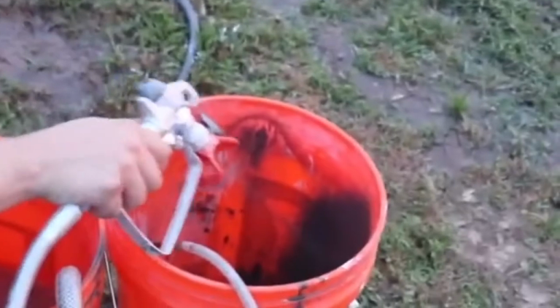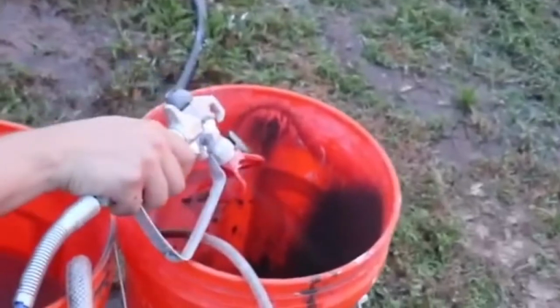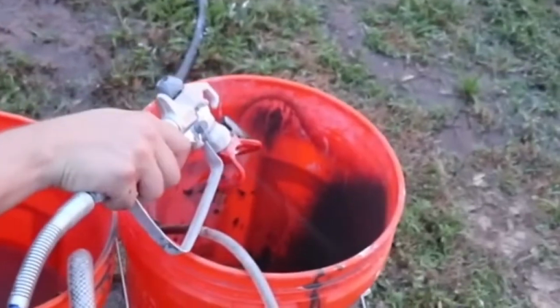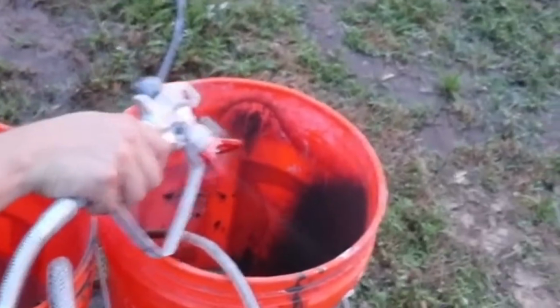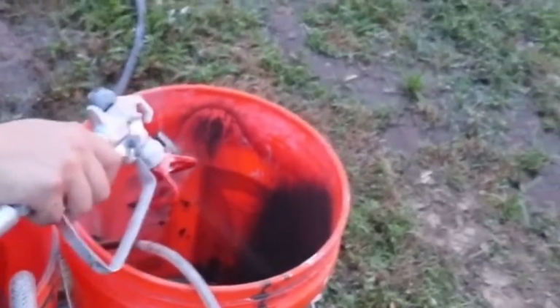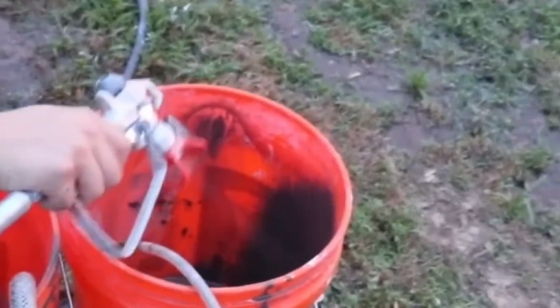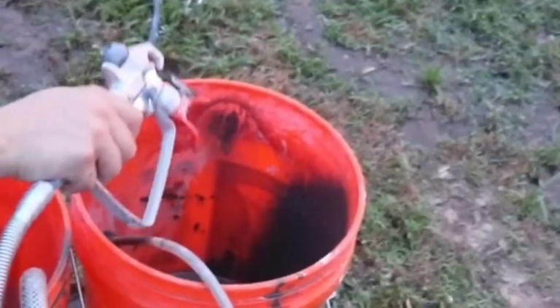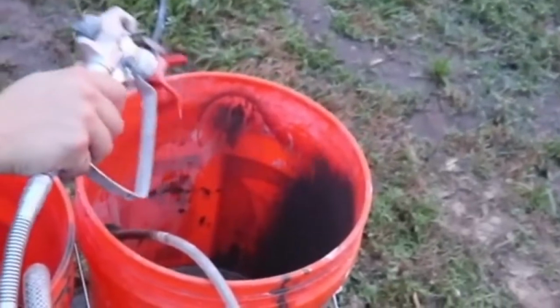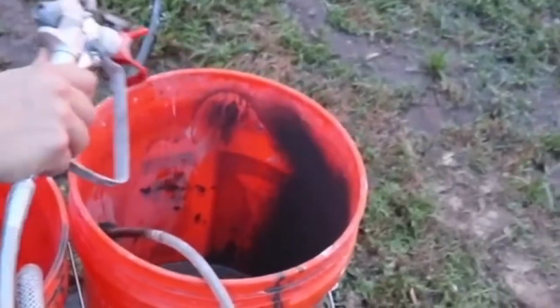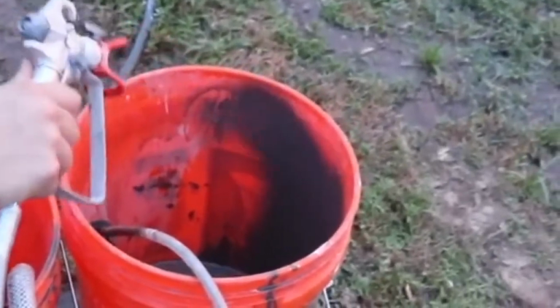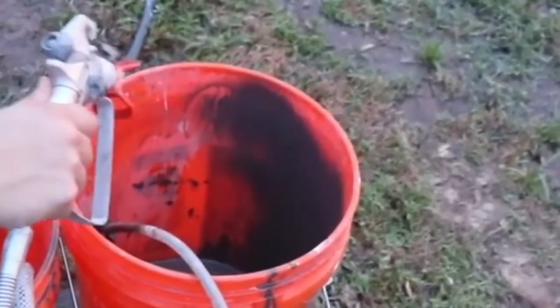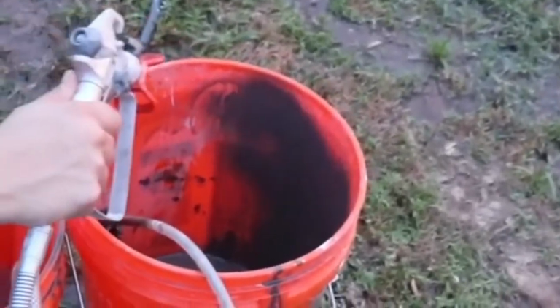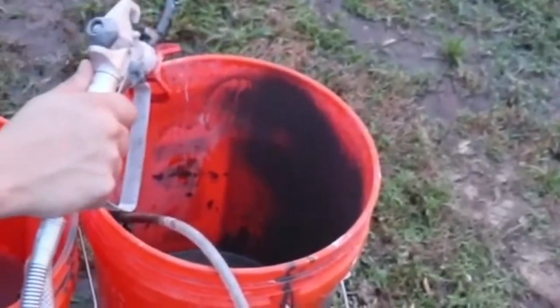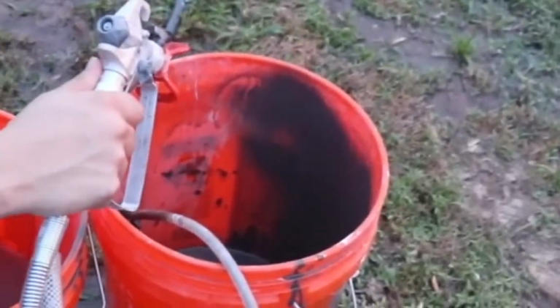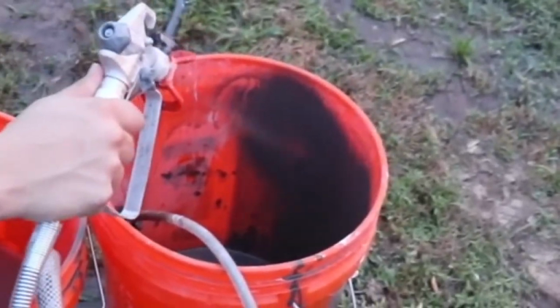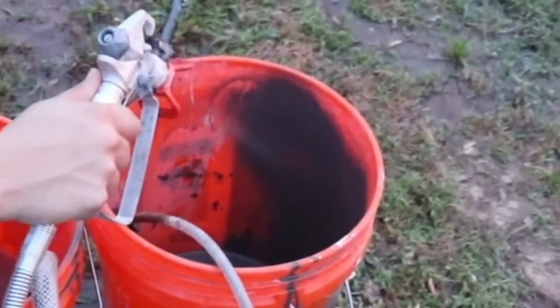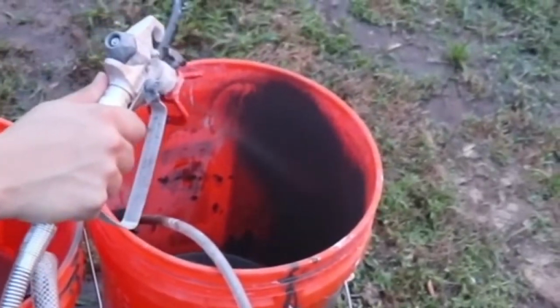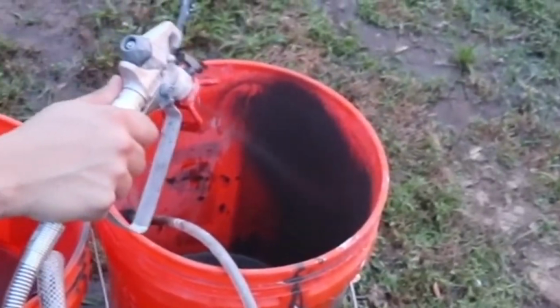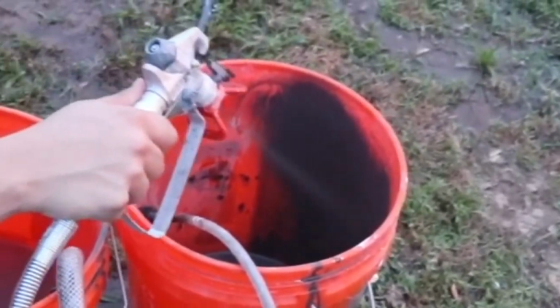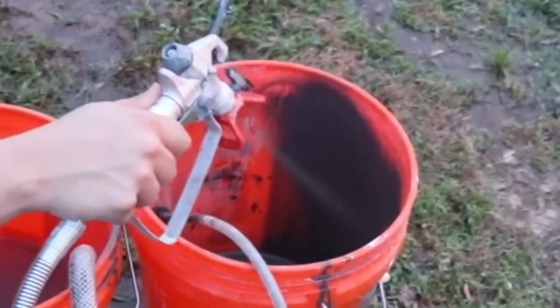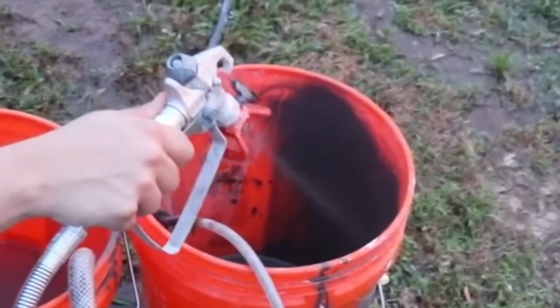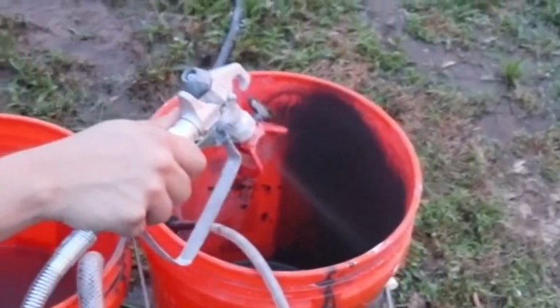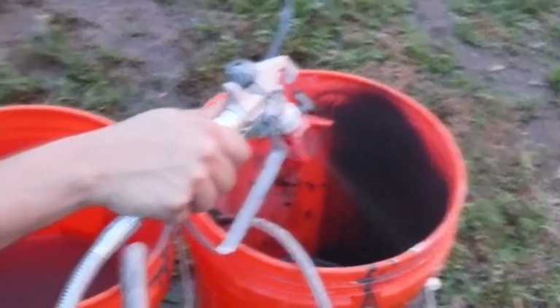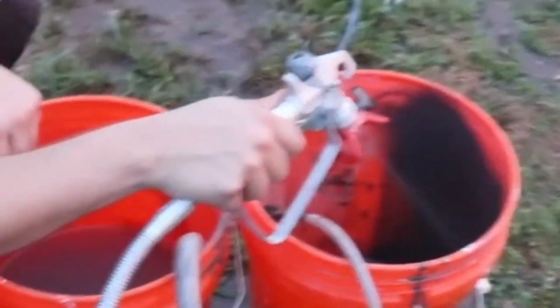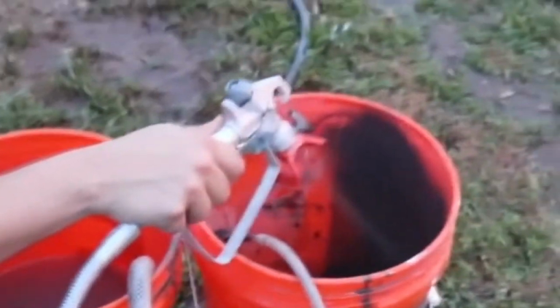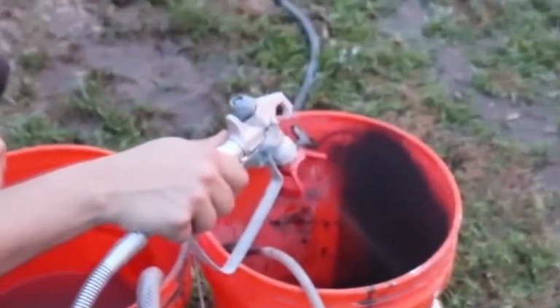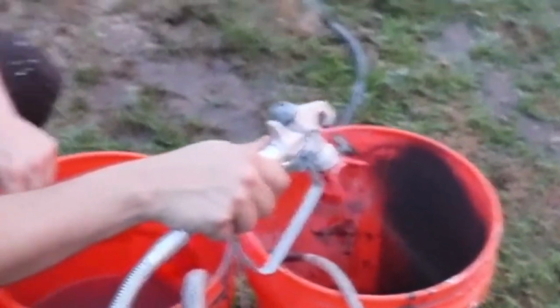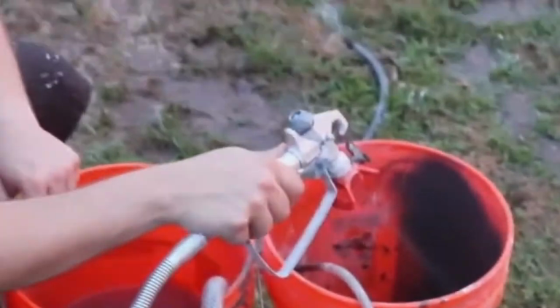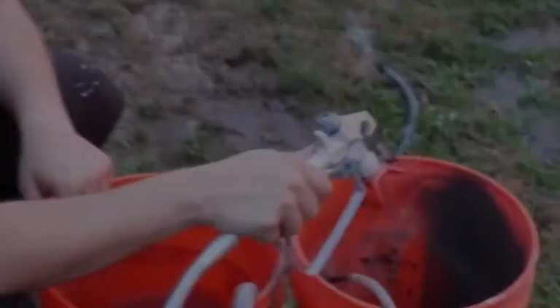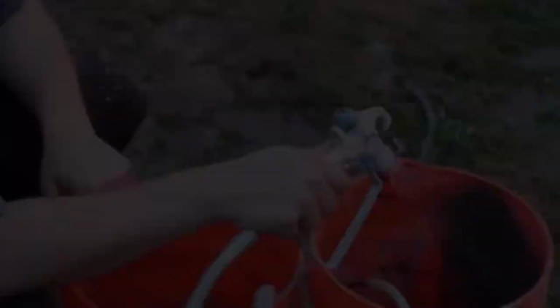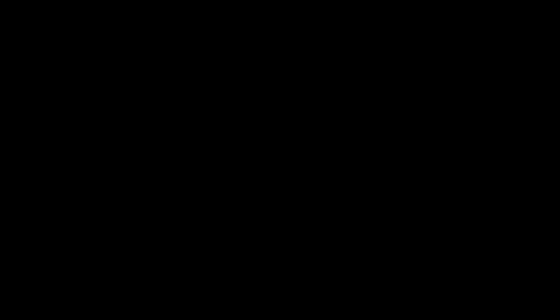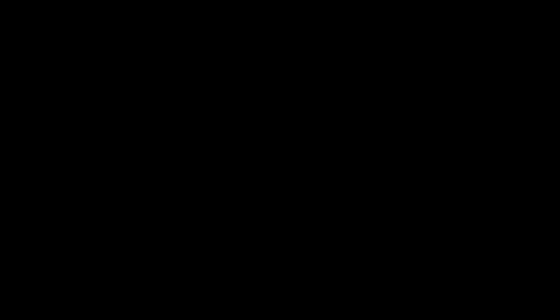Cleanup is a breeze with a dedicated garden hose adapter, allowing you to automatically clean the insides of the sprayer.